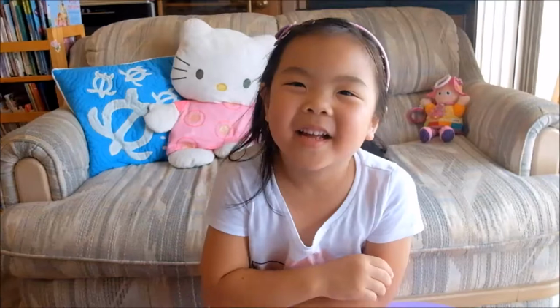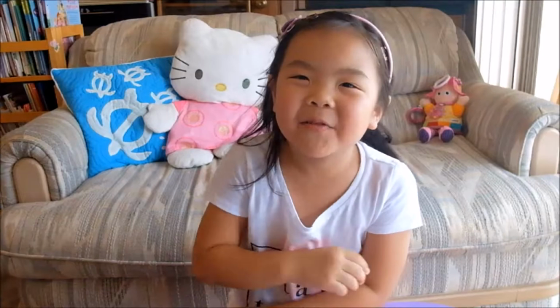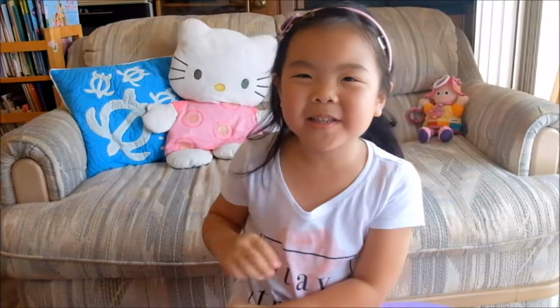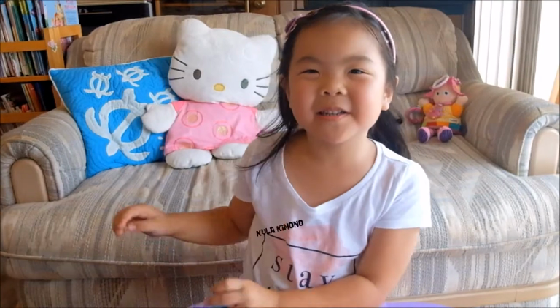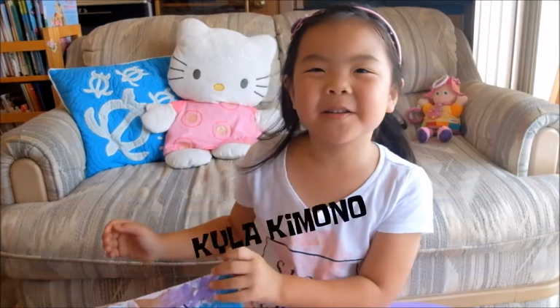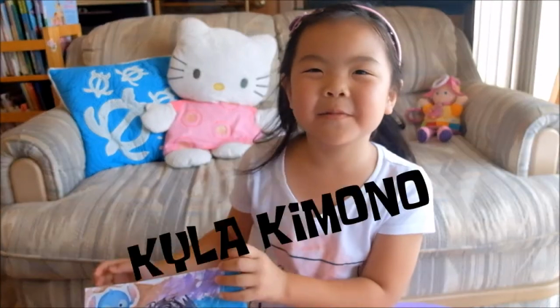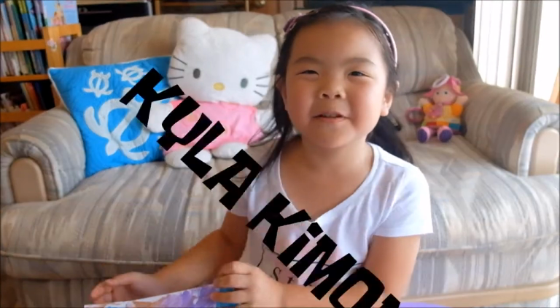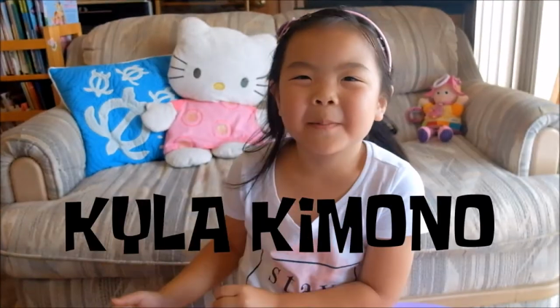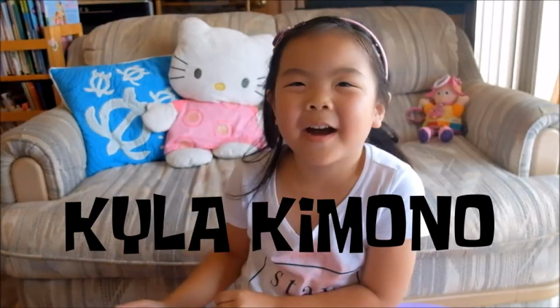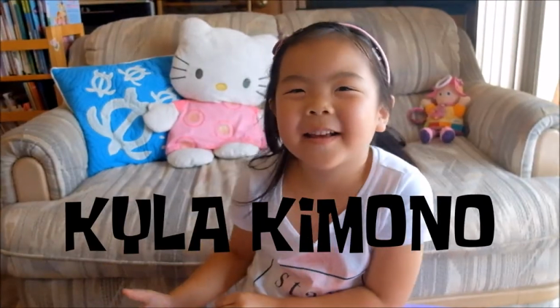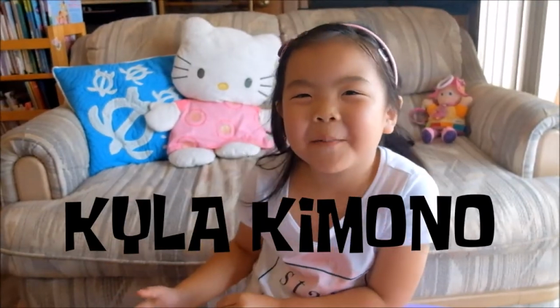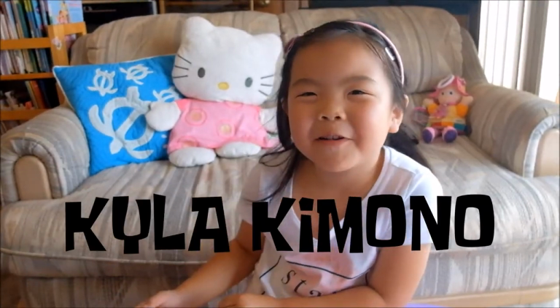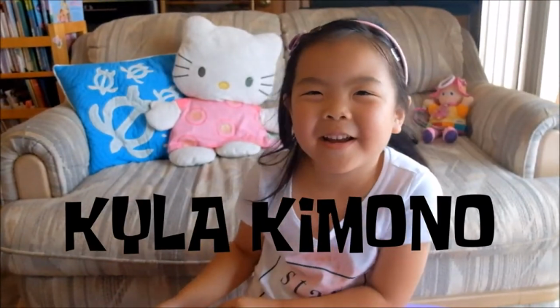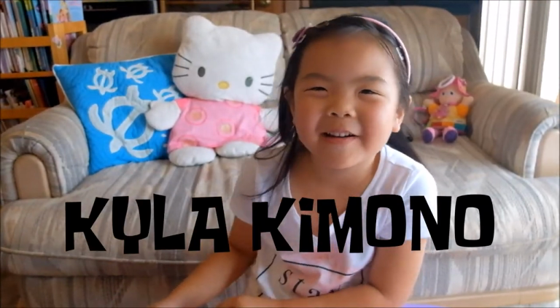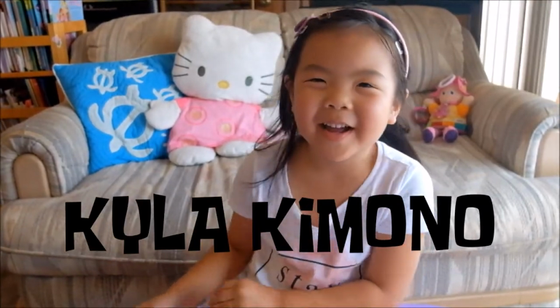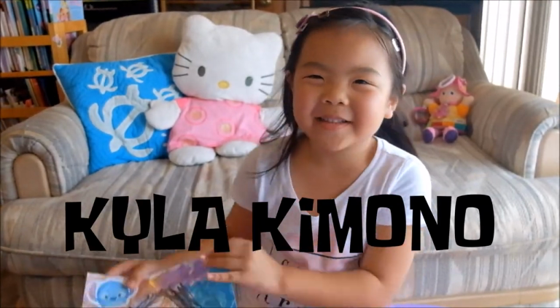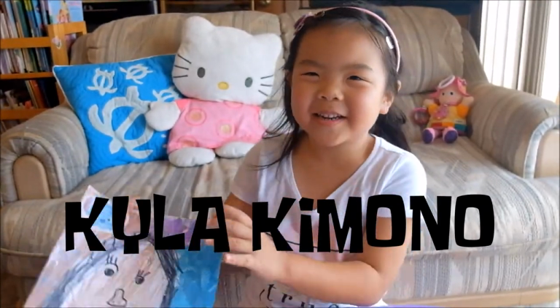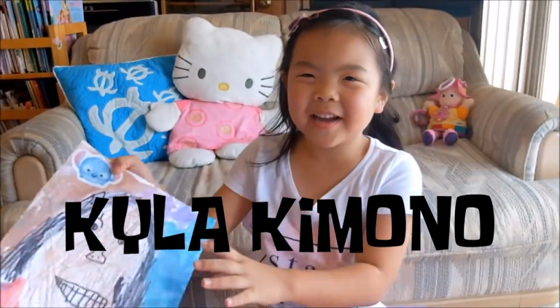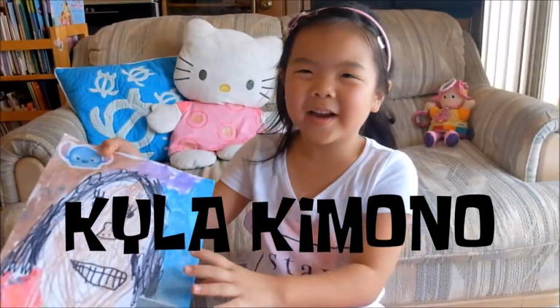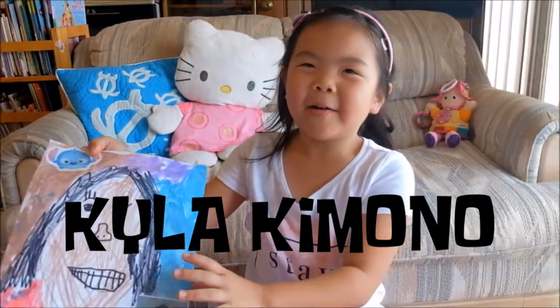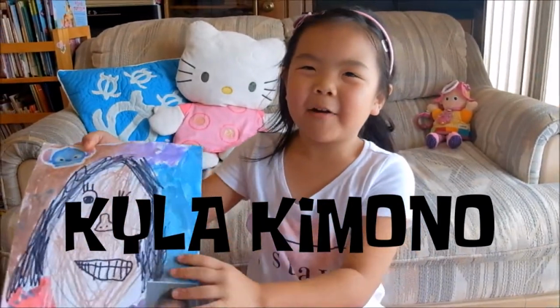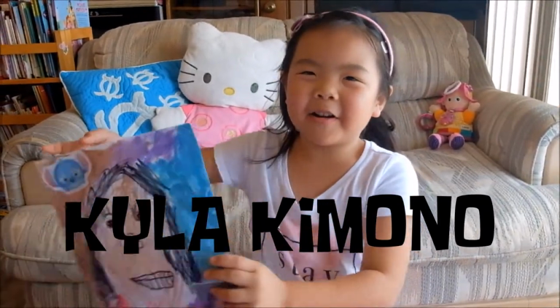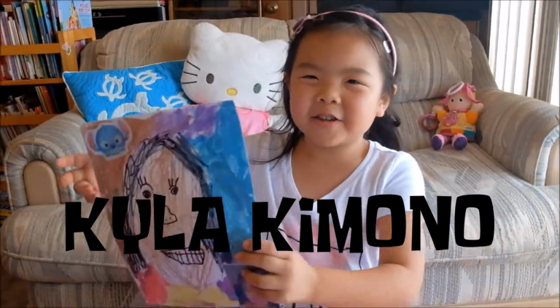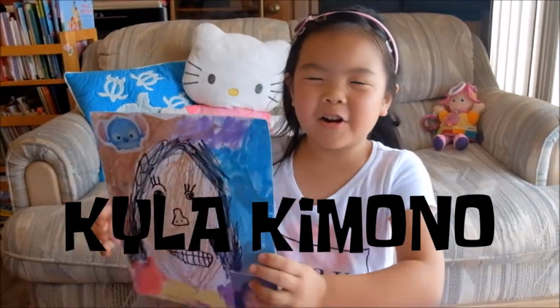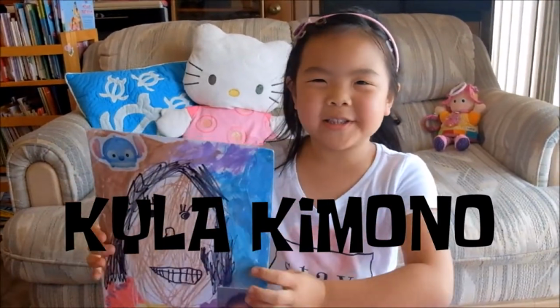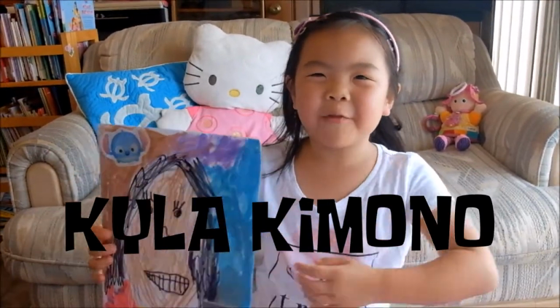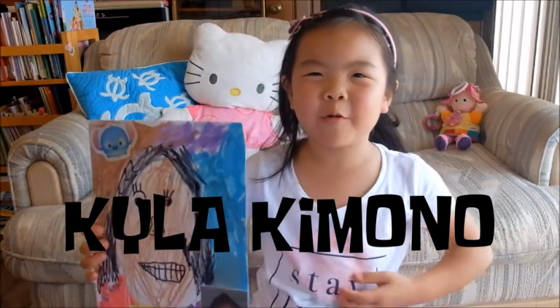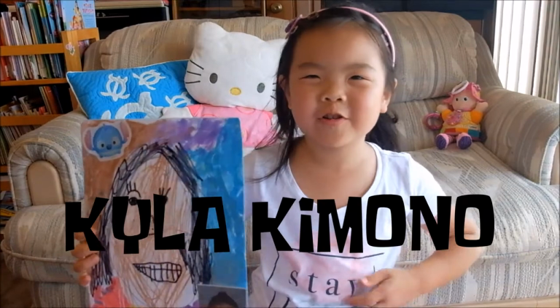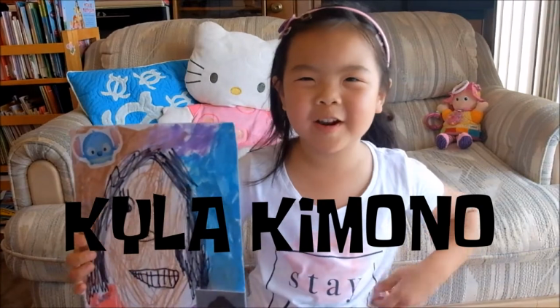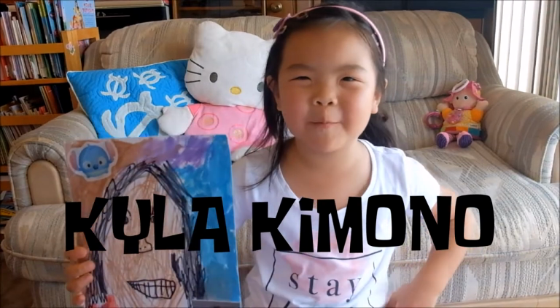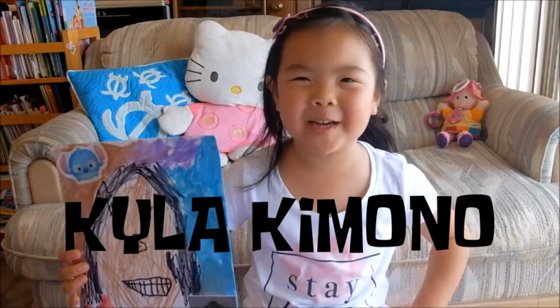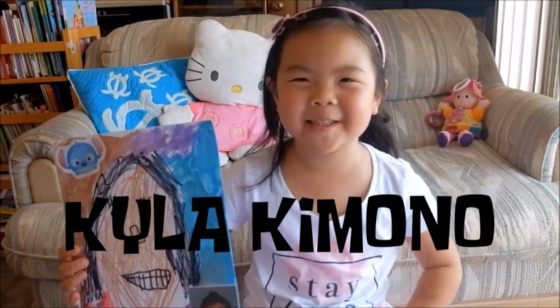What's good YouTube, Kyla Kimona here, and today we're going to draw a self-portrait of myself.